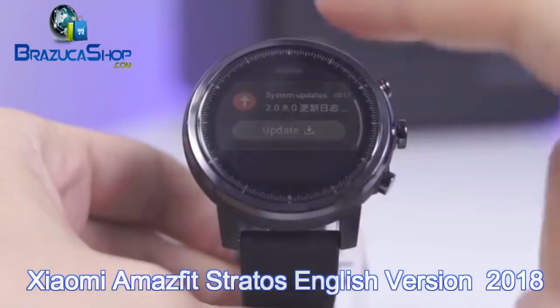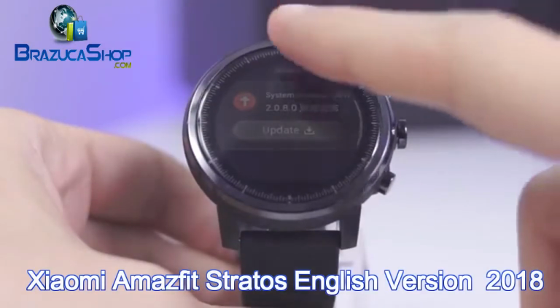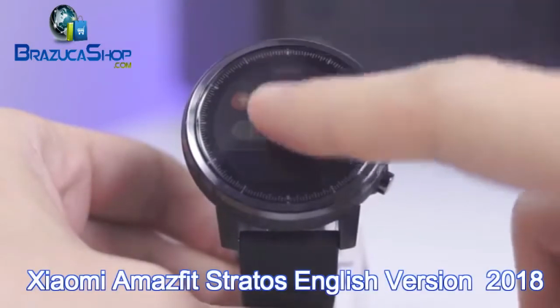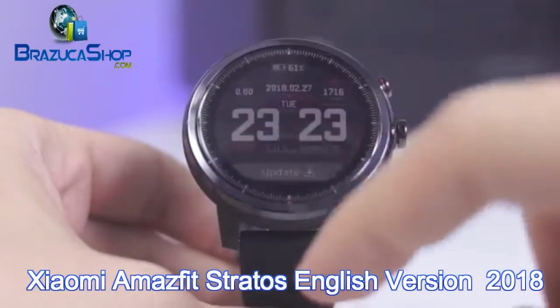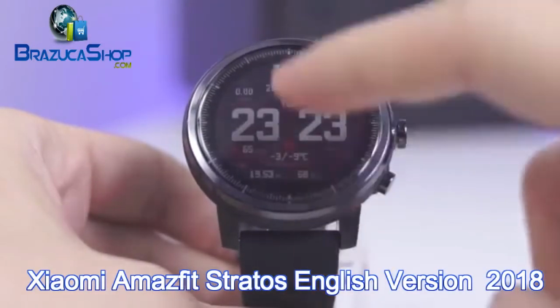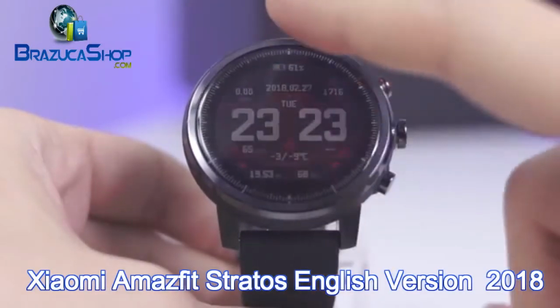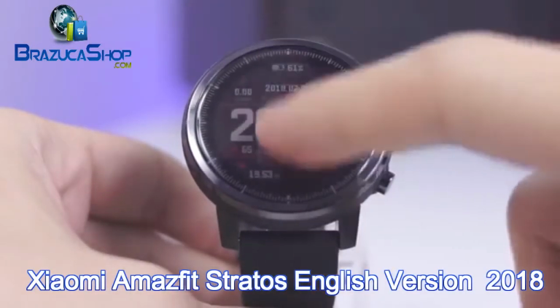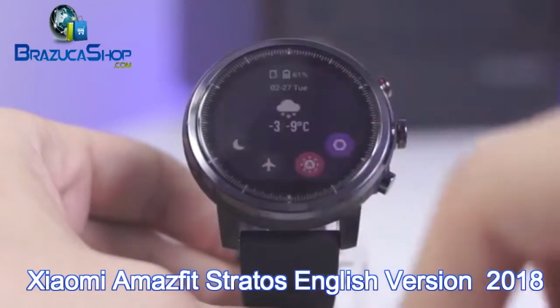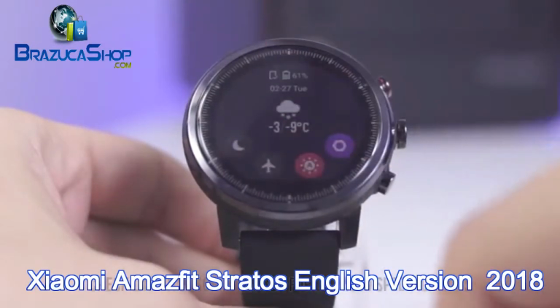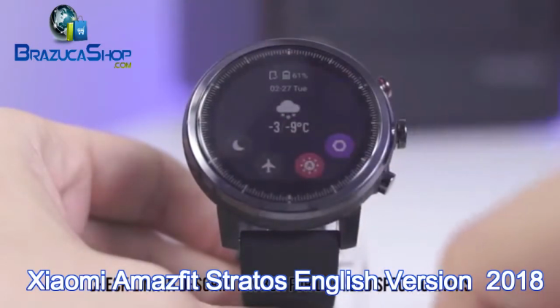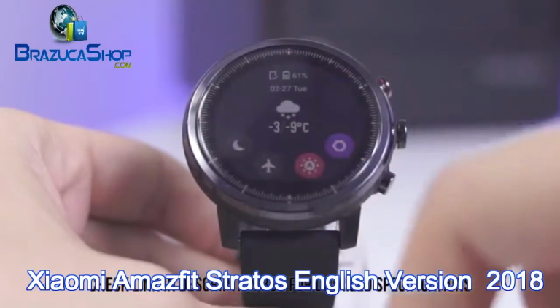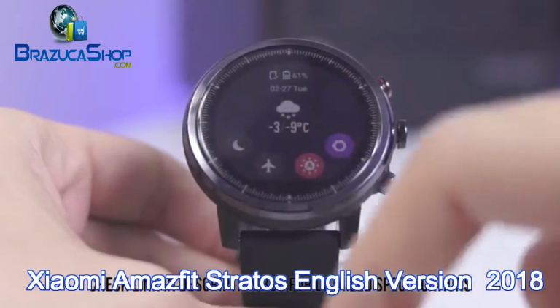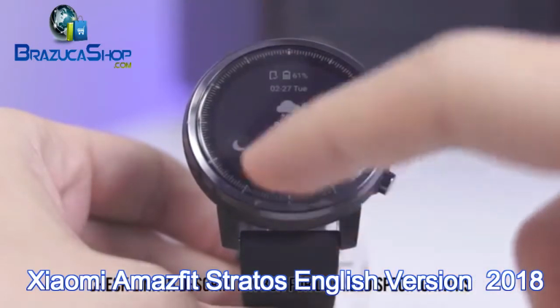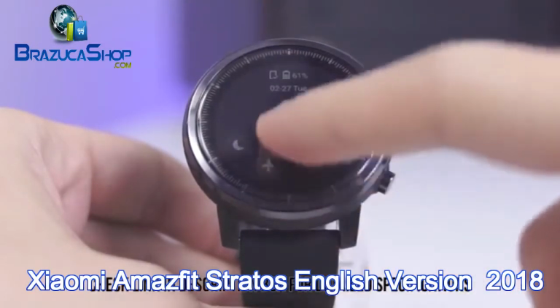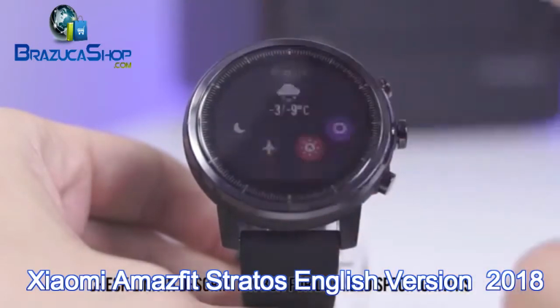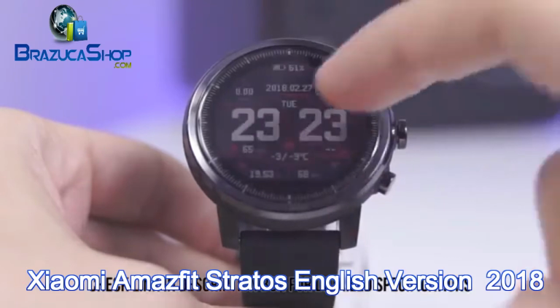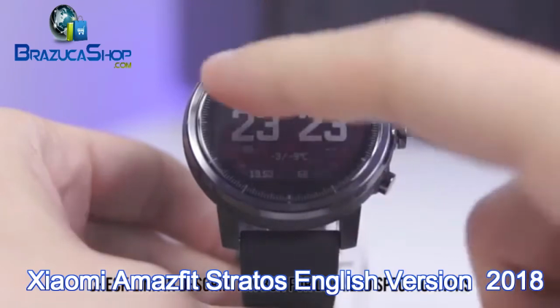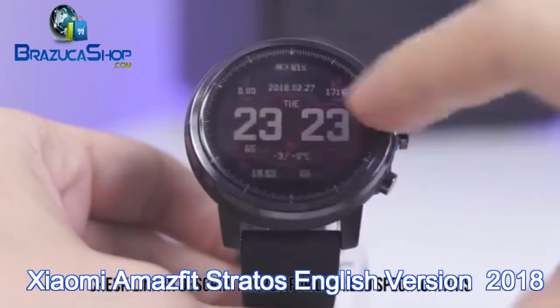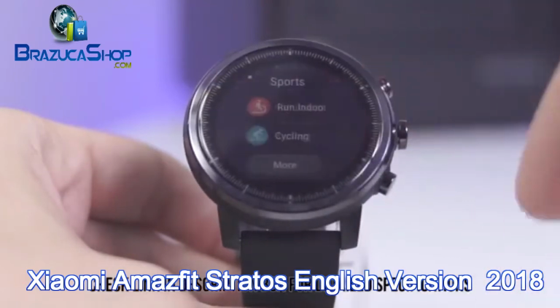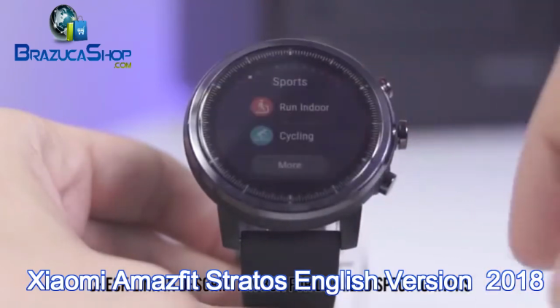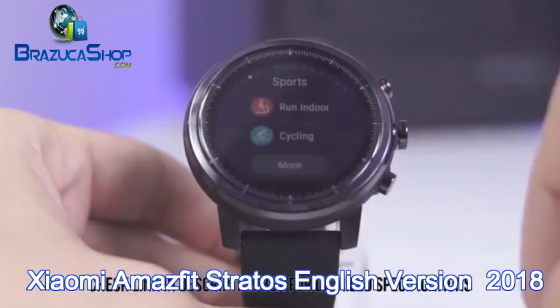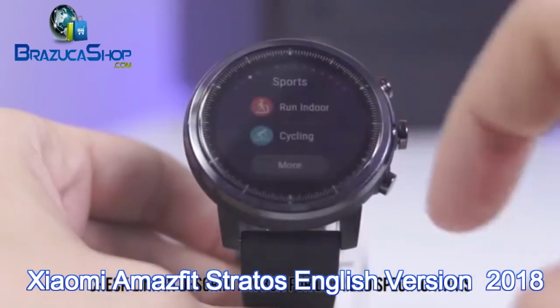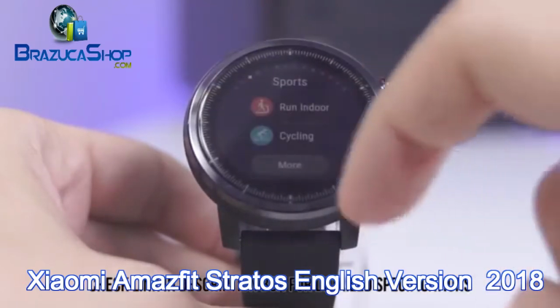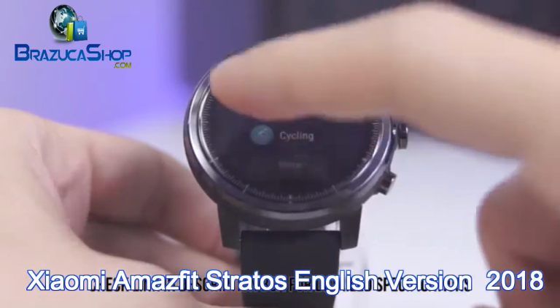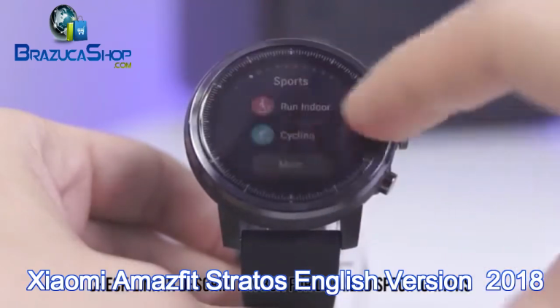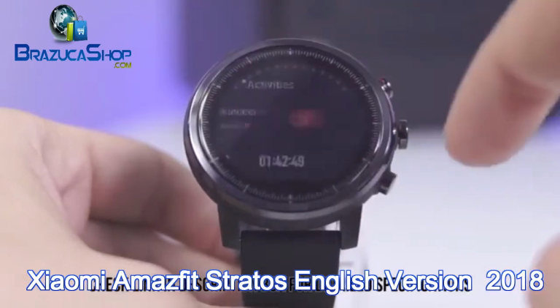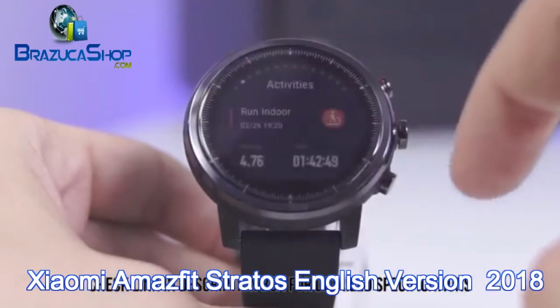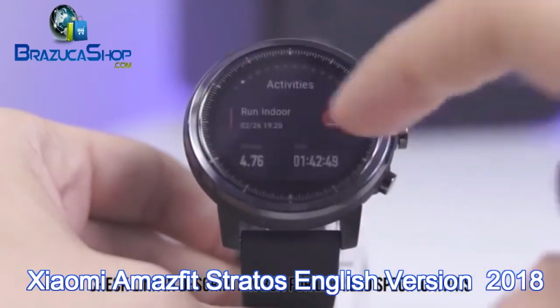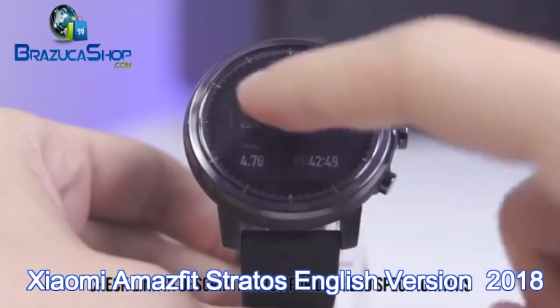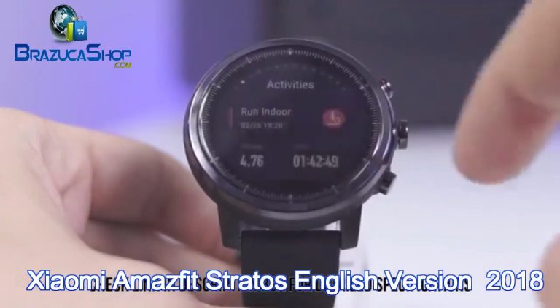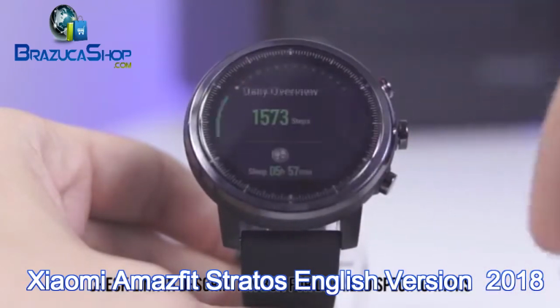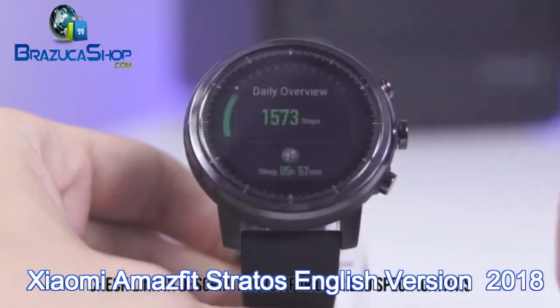Stratos and Stratos 2S are essentially the same watches, with the Stratos 2 having a leather wristband.